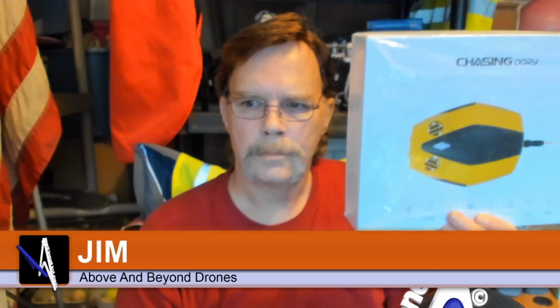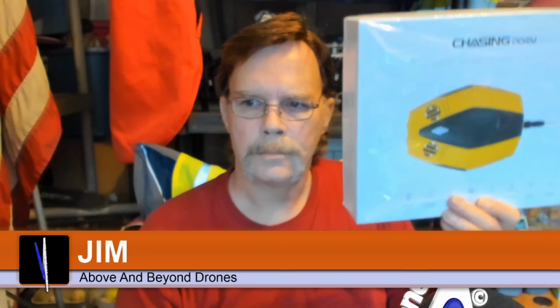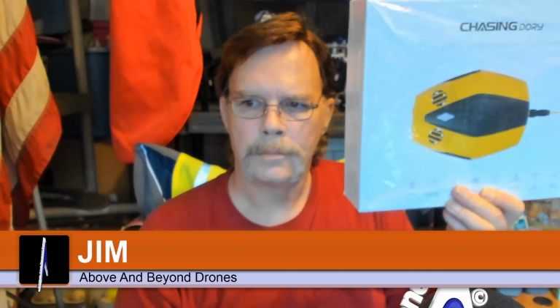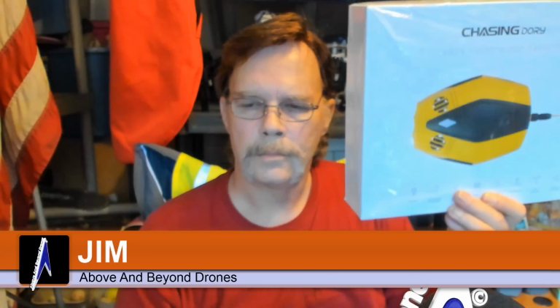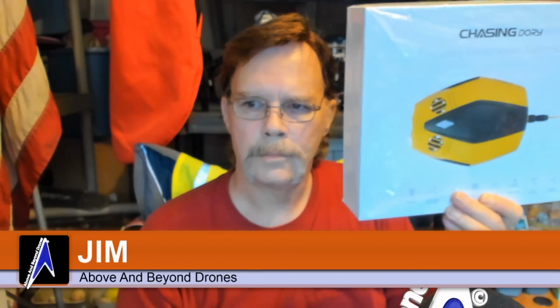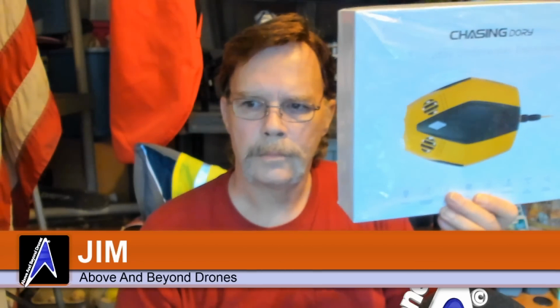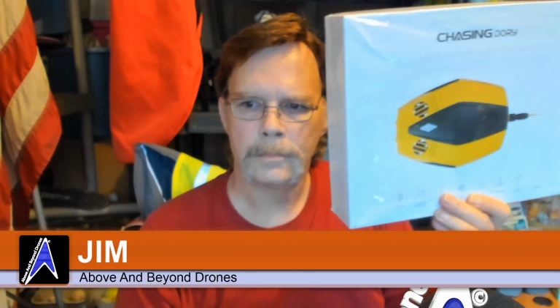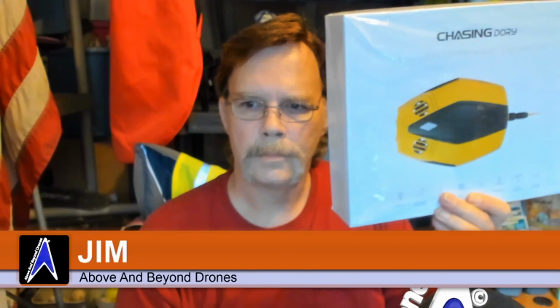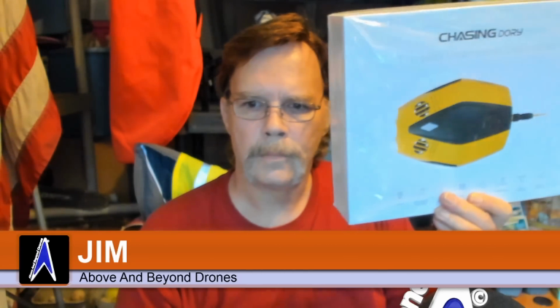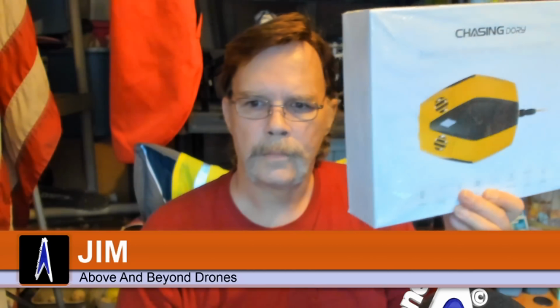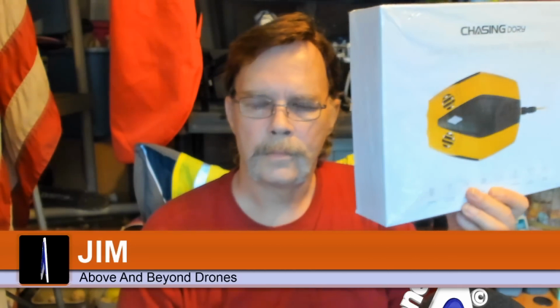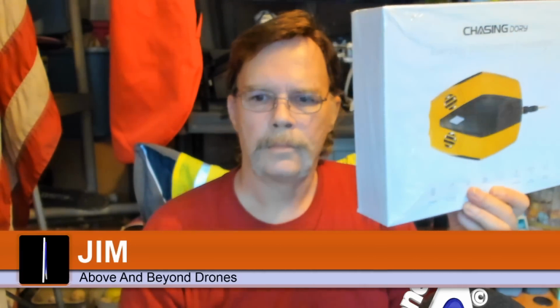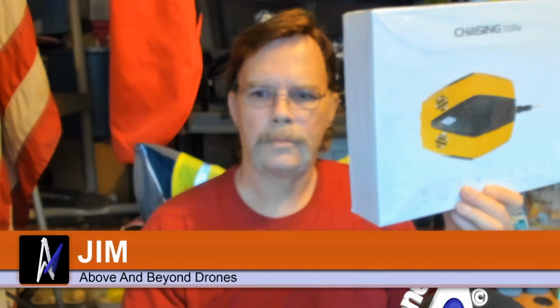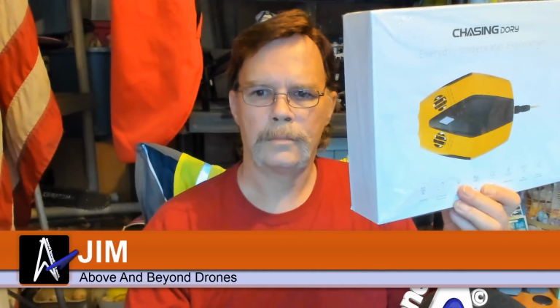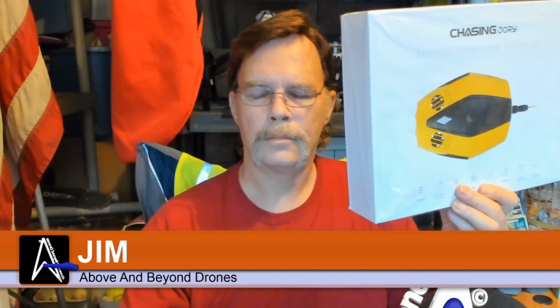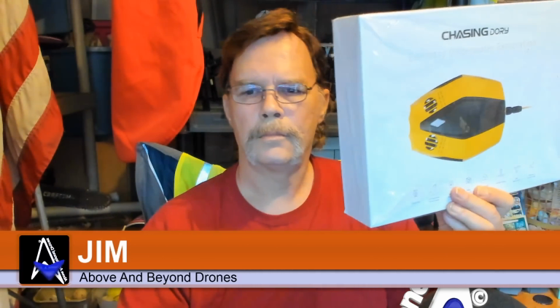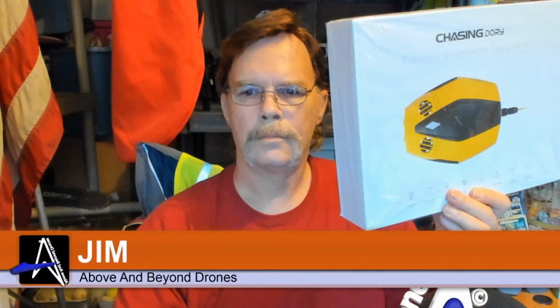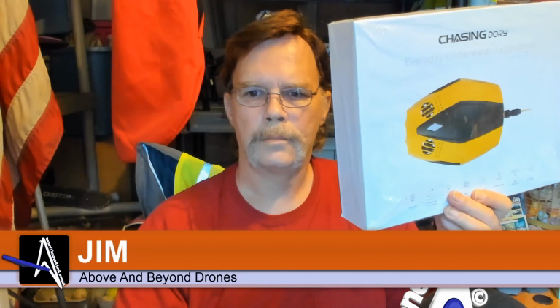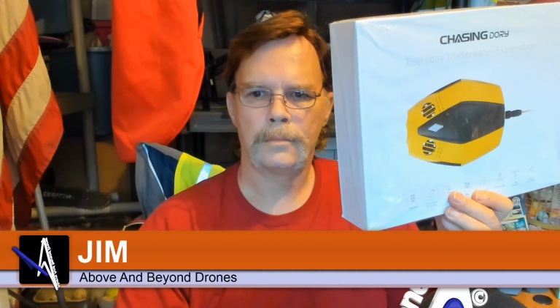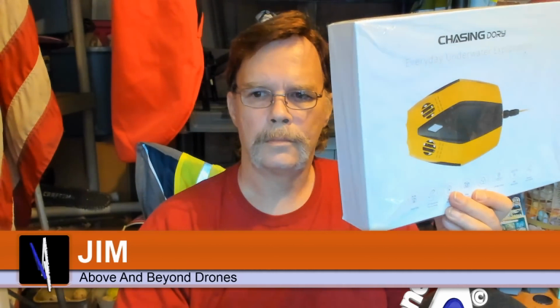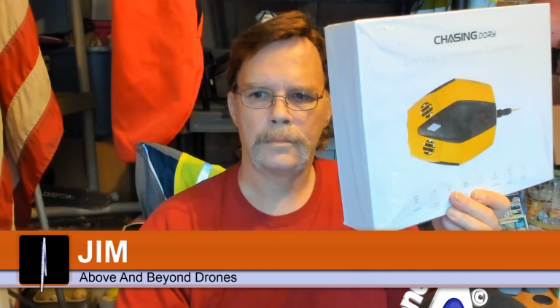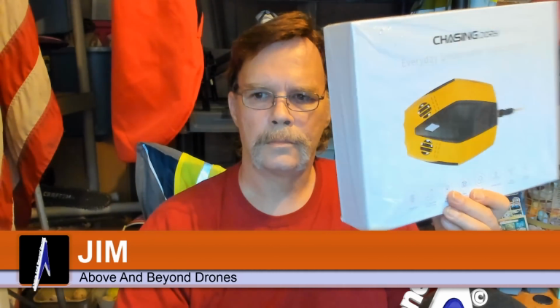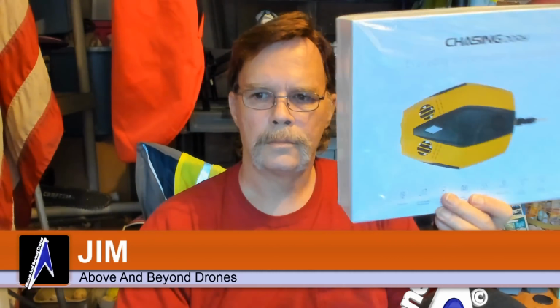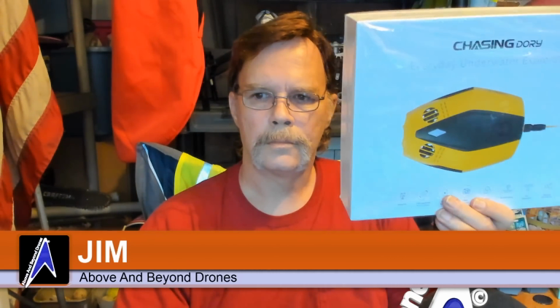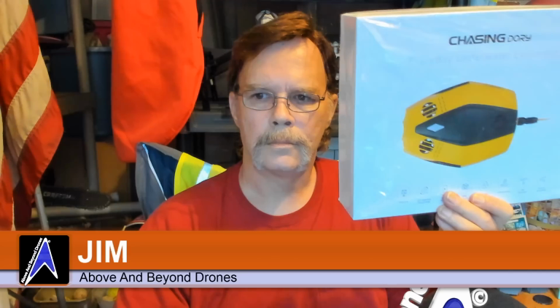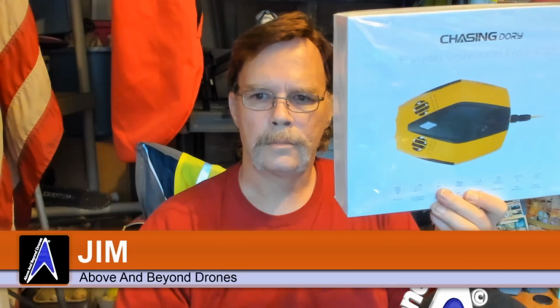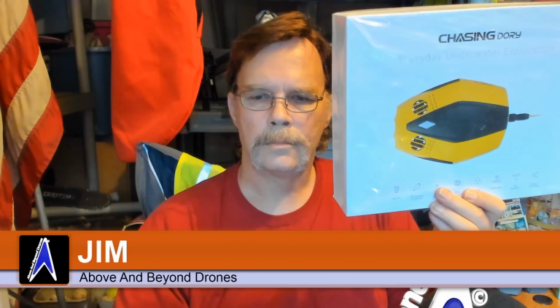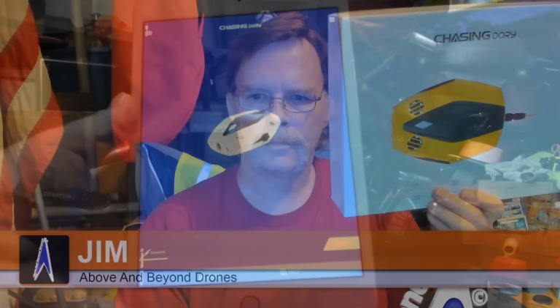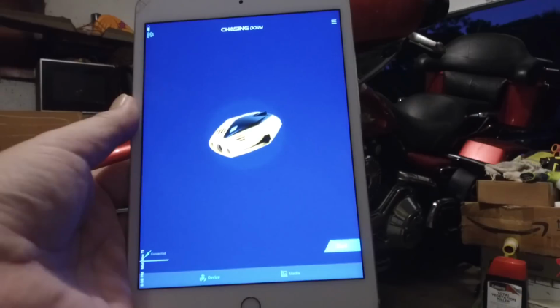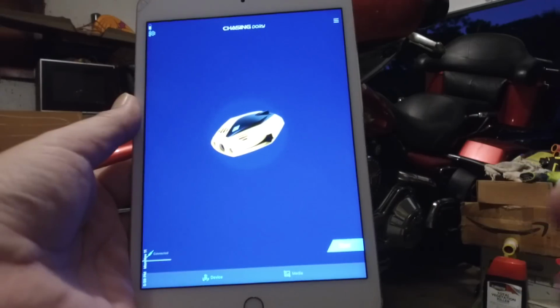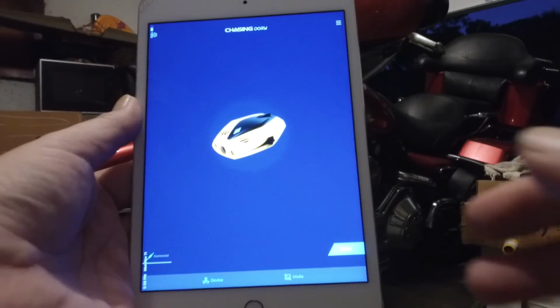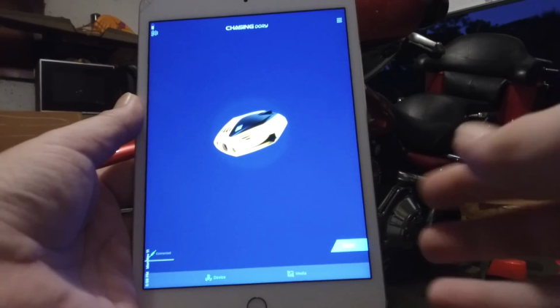Hey guys, we're back with the Chasing Innovations Dory ROV. I wanted to show the app and some curious finds.